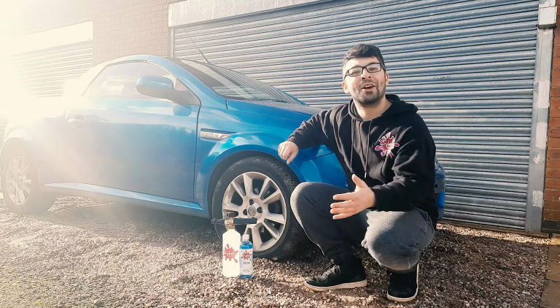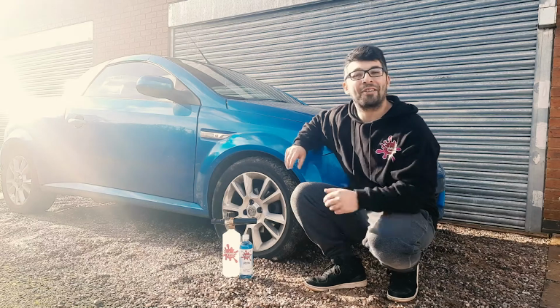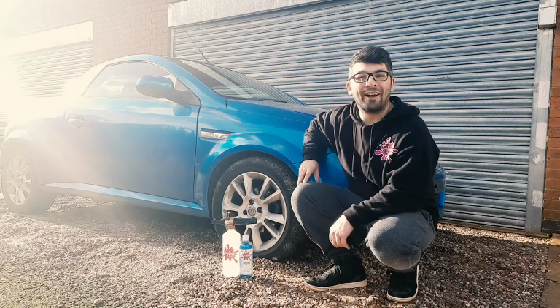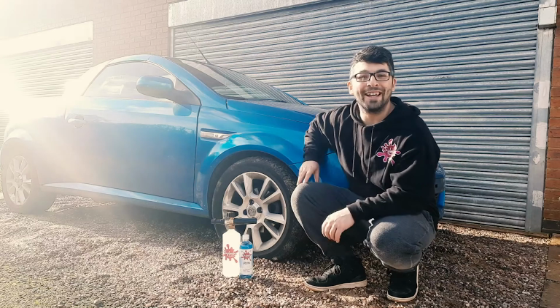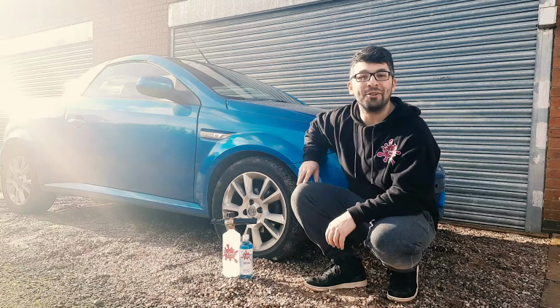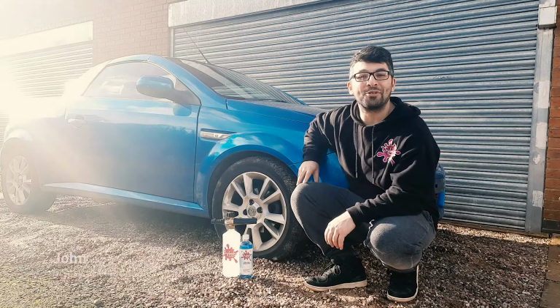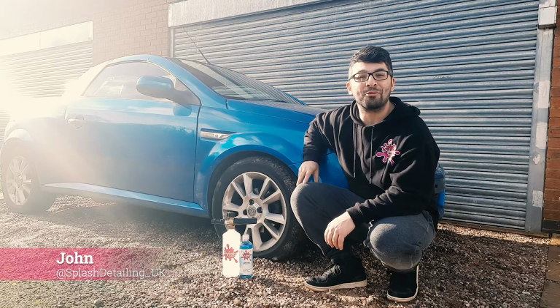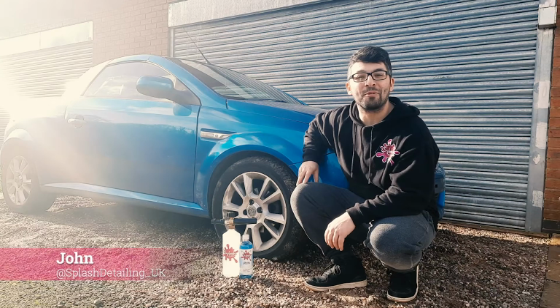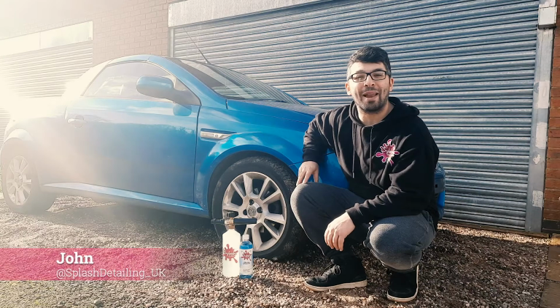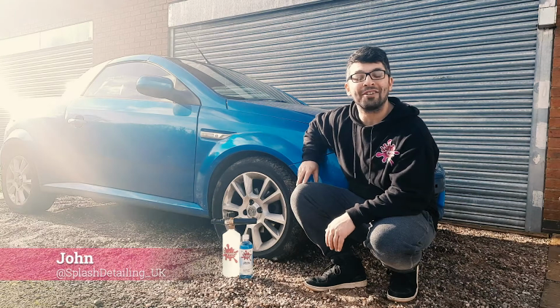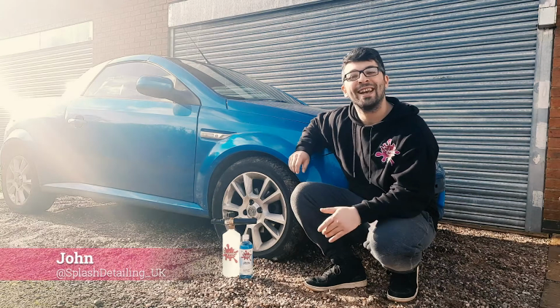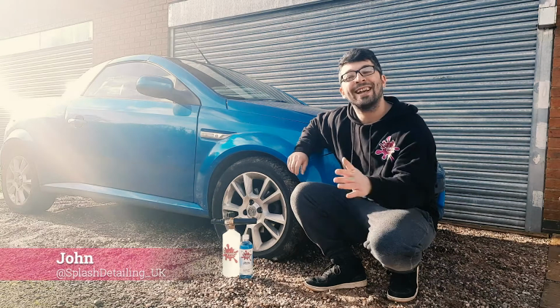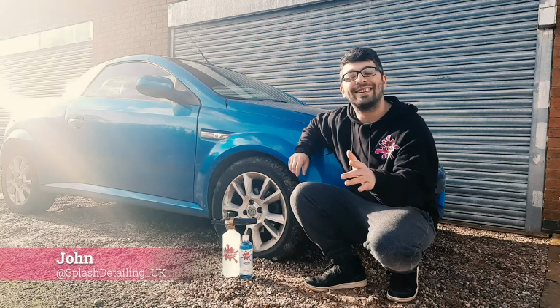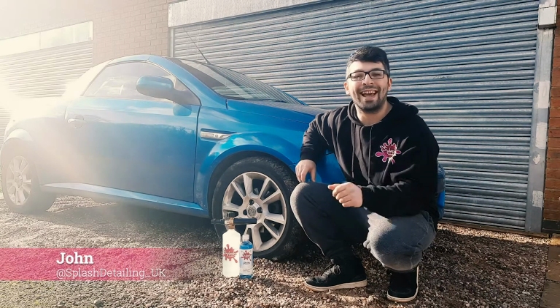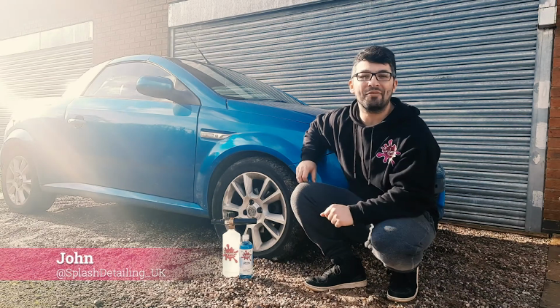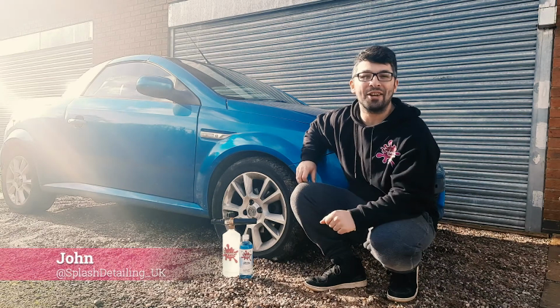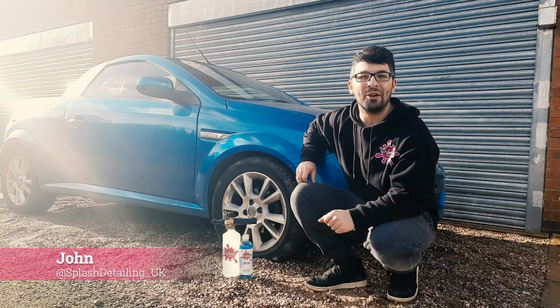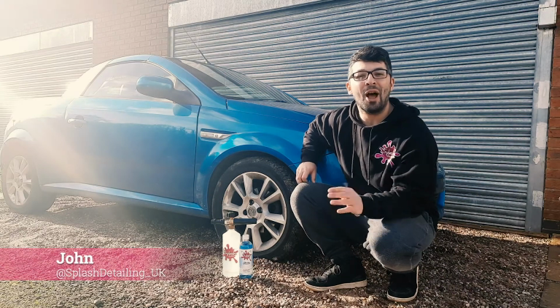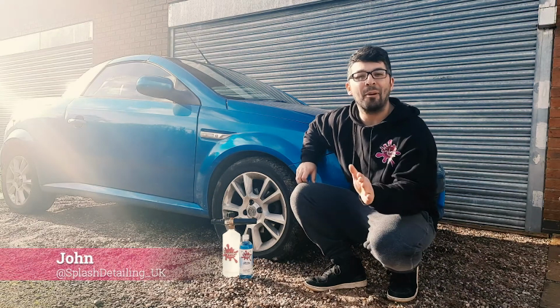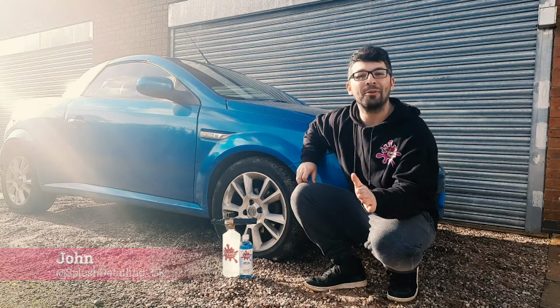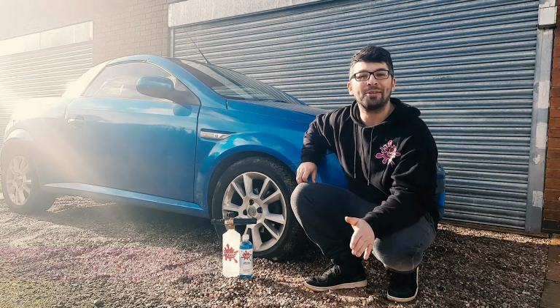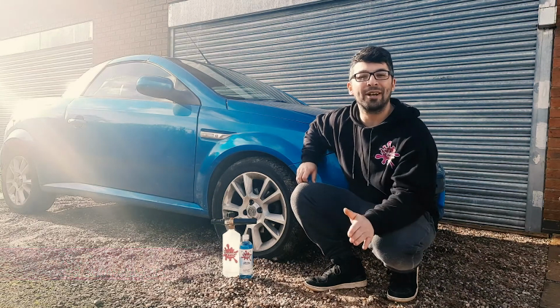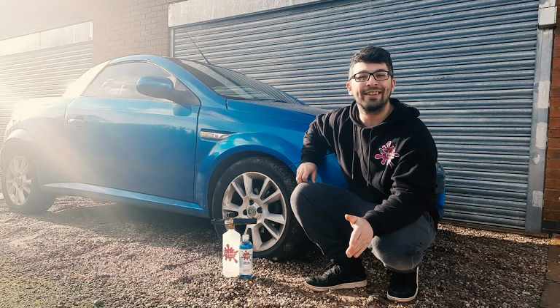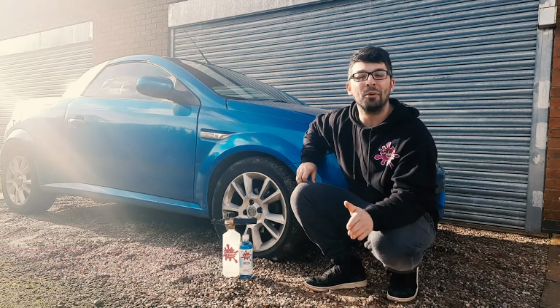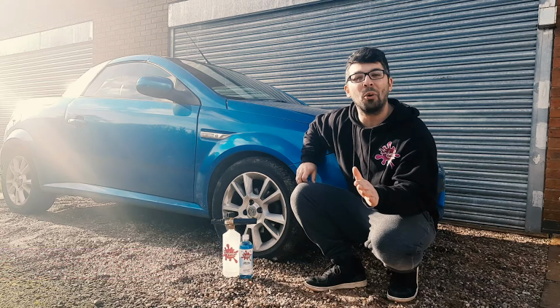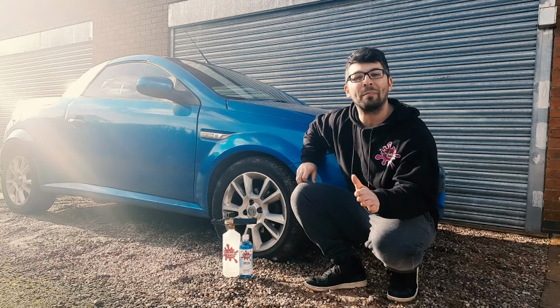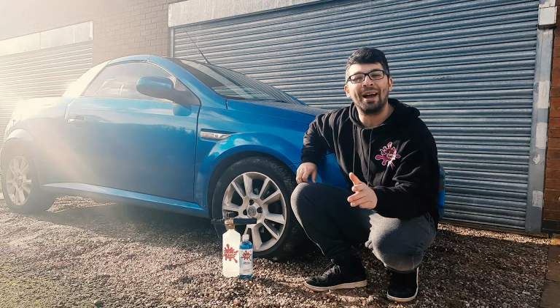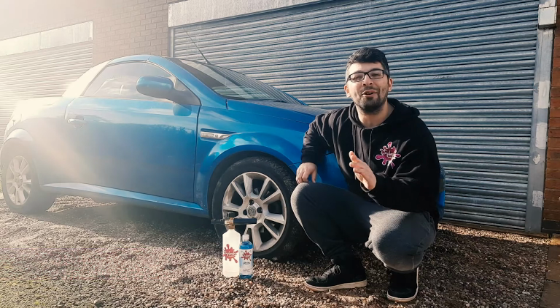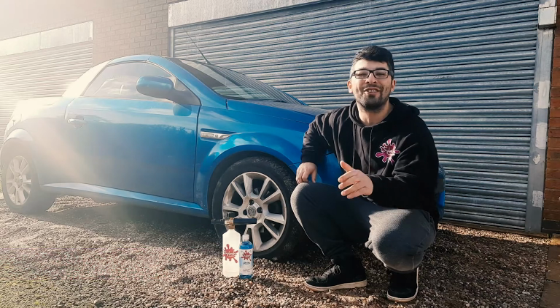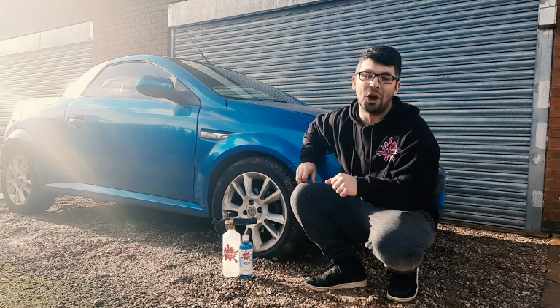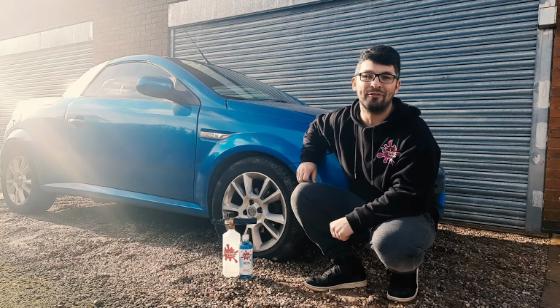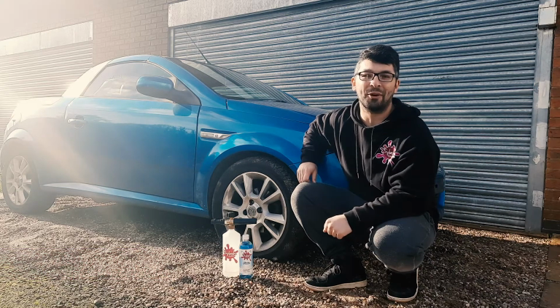Hi, how you doing? It's John from Splash. In today's video I'm going to be talking to you all about snow foam.